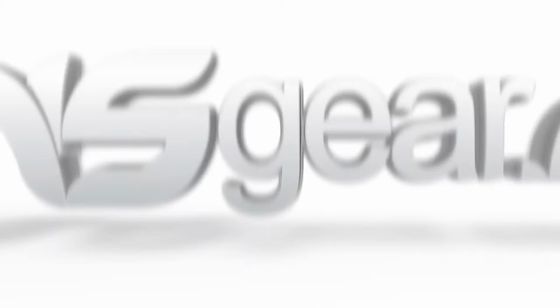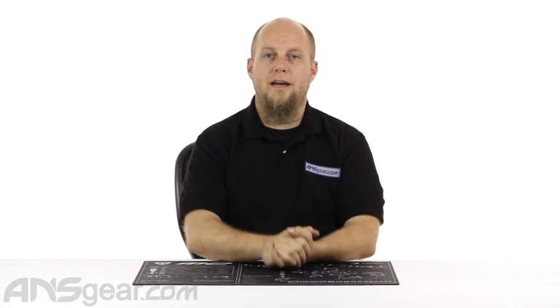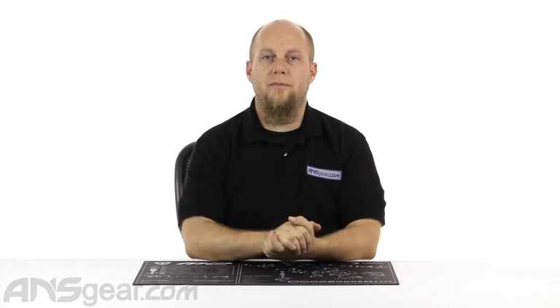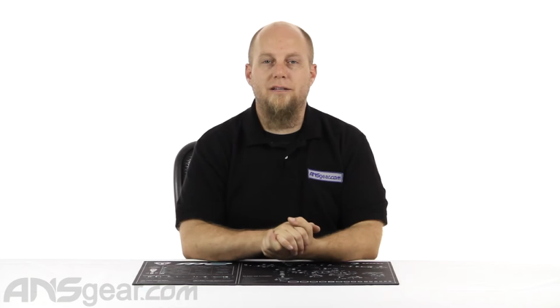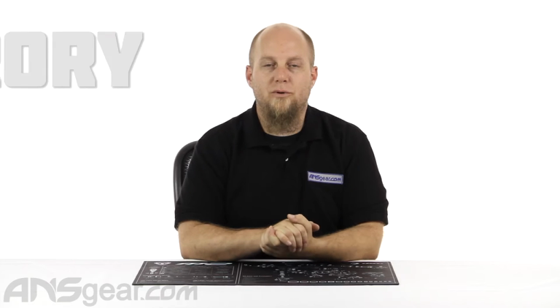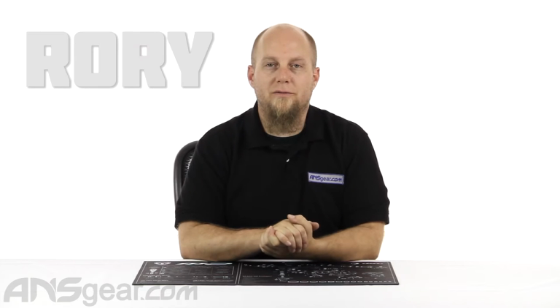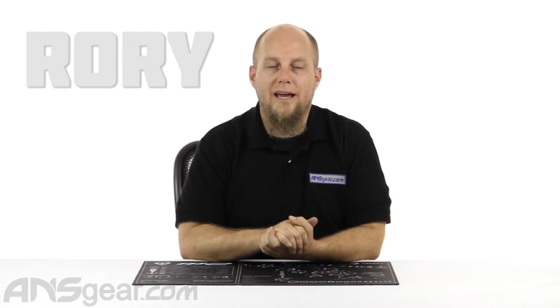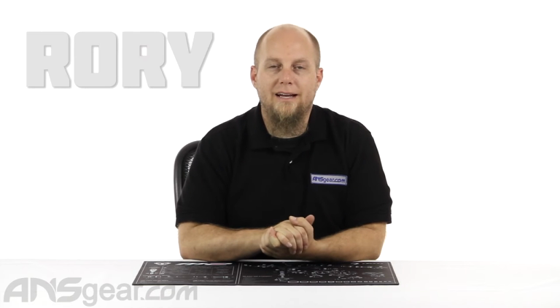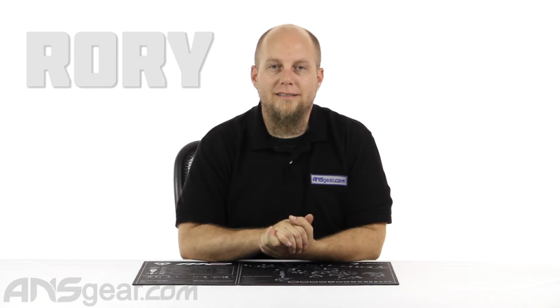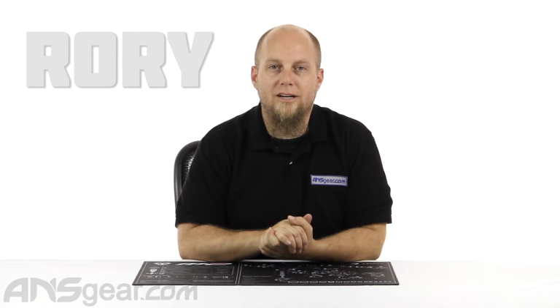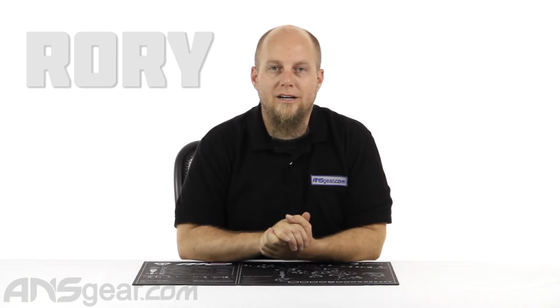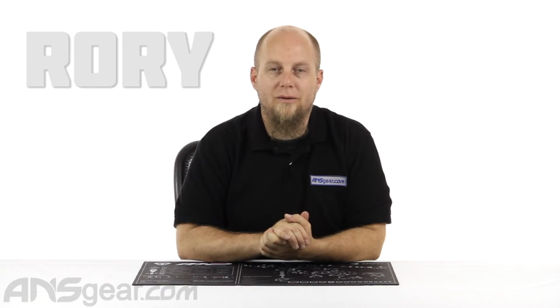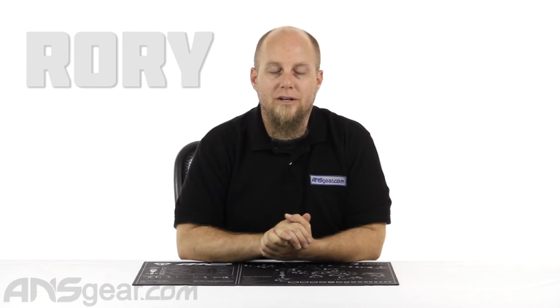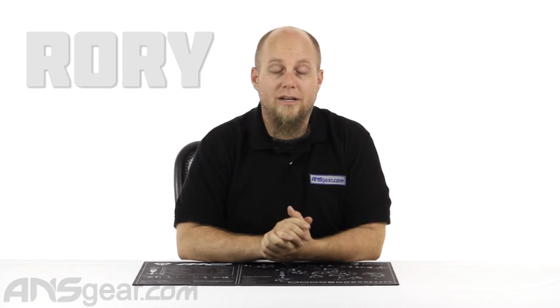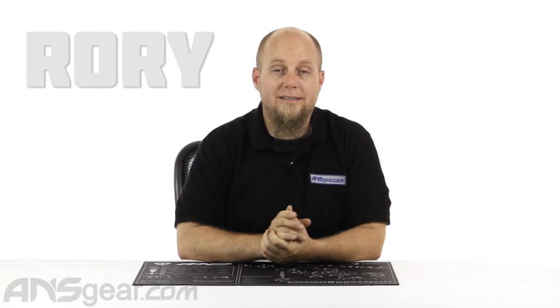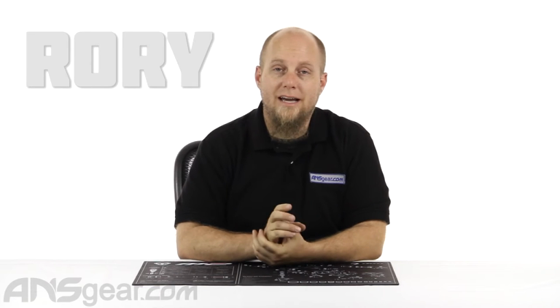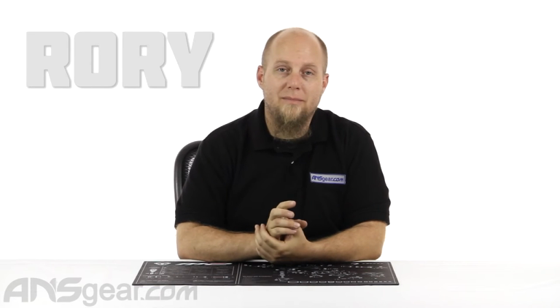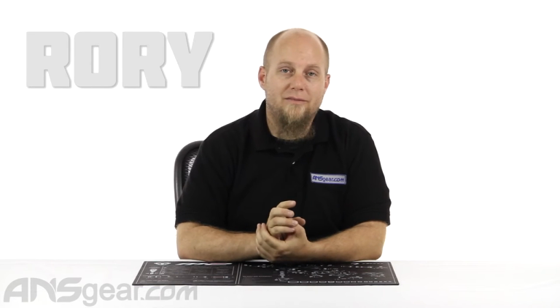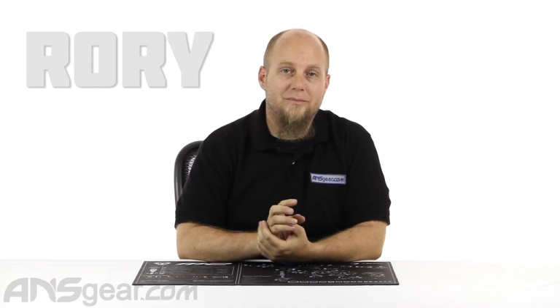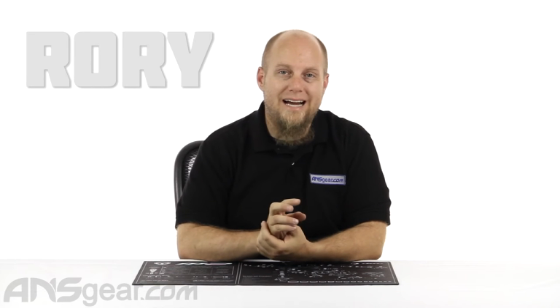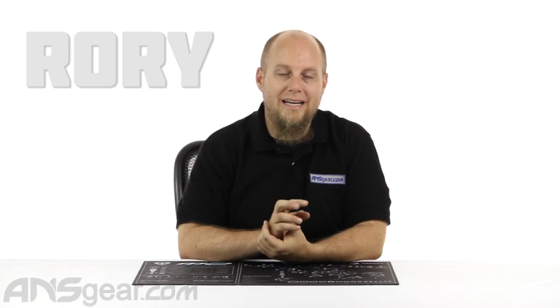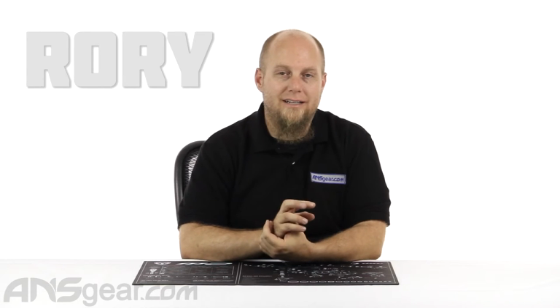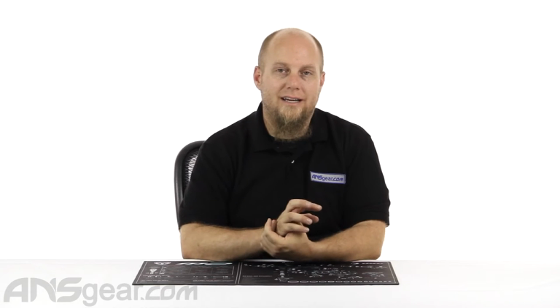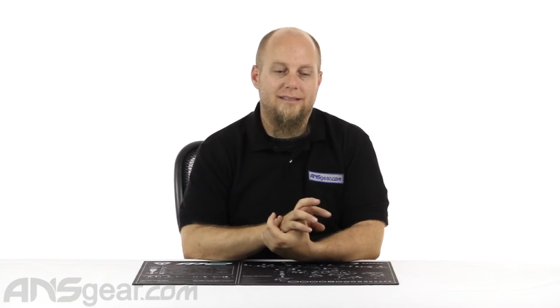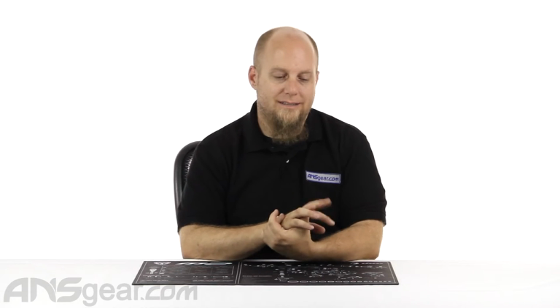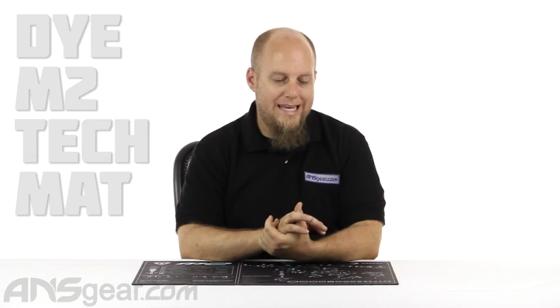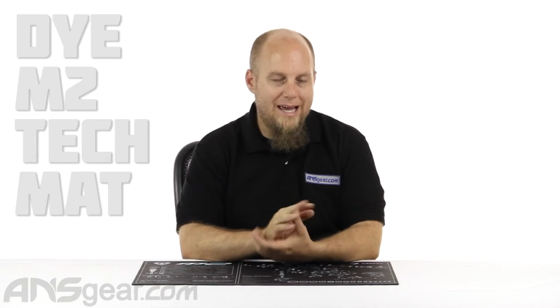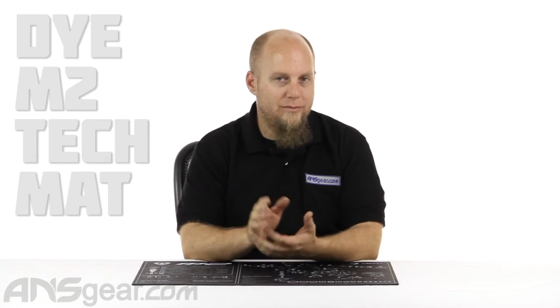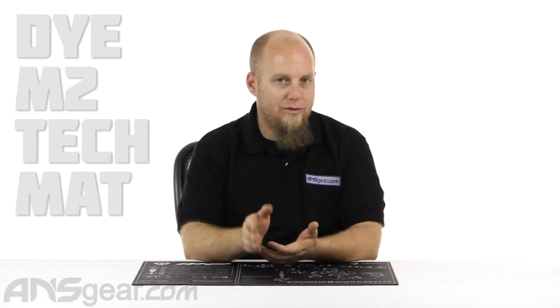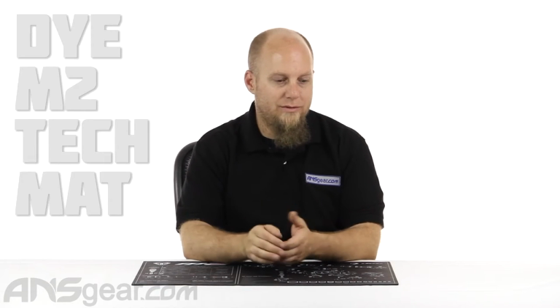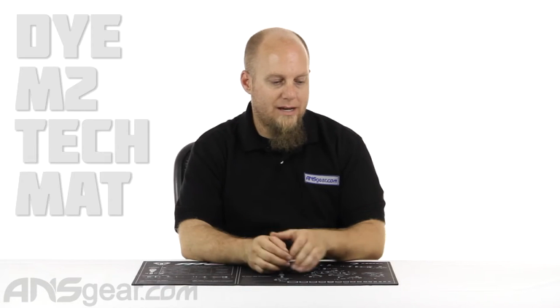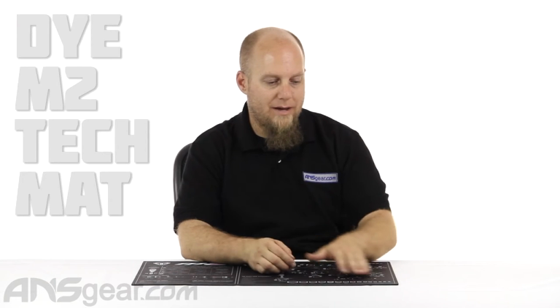Hey everybody, it's Rory from ANS Gear and we're going to look at a tech mat from Dye today. This is the M2 tech mat.